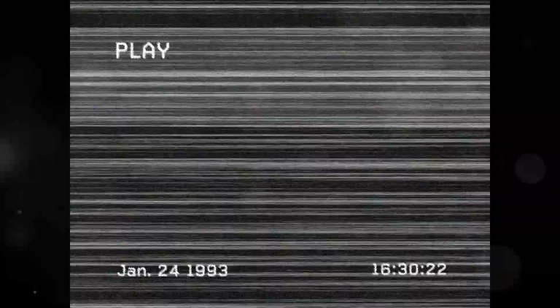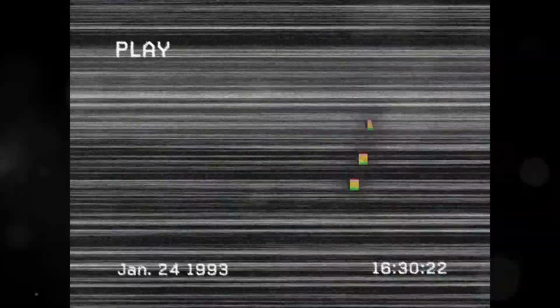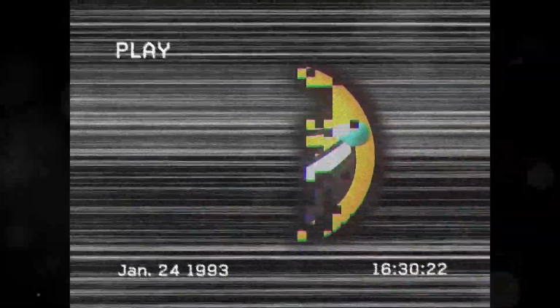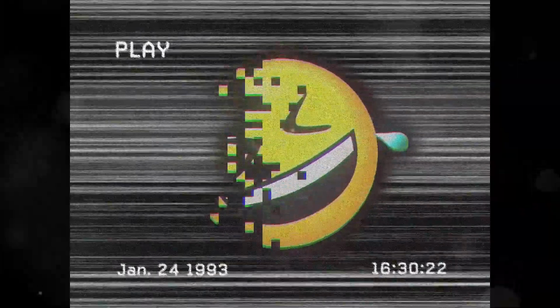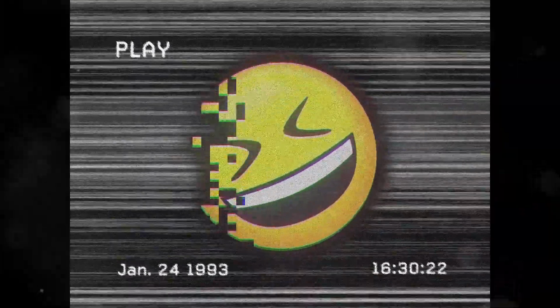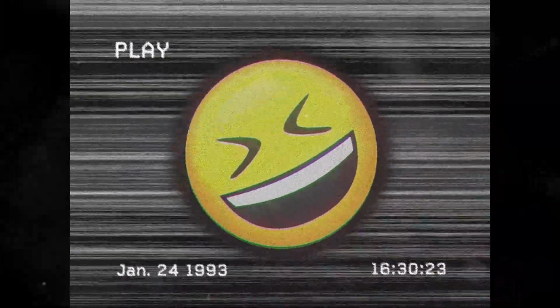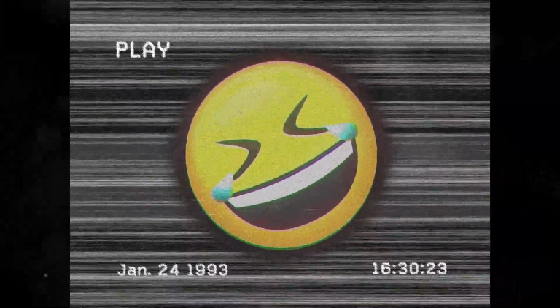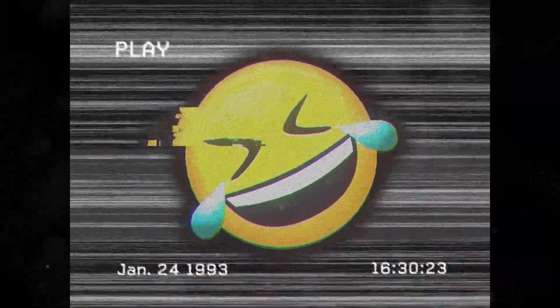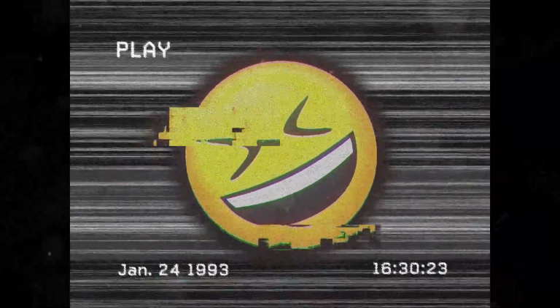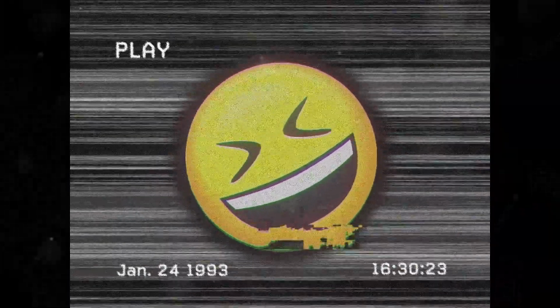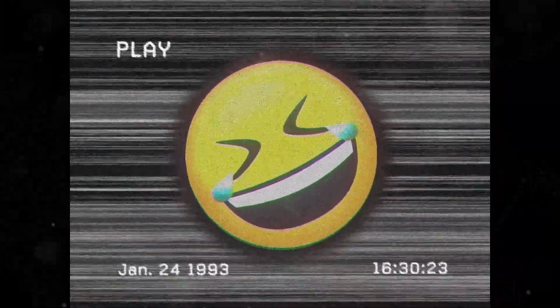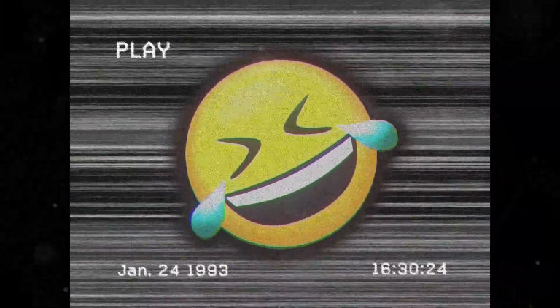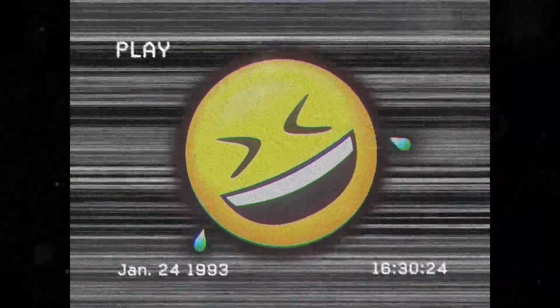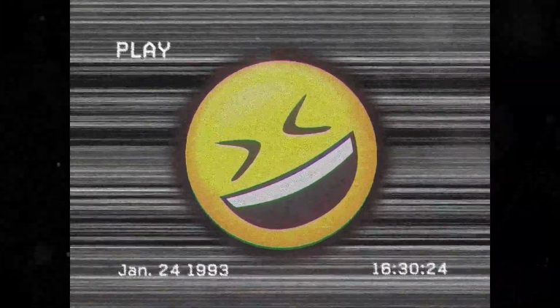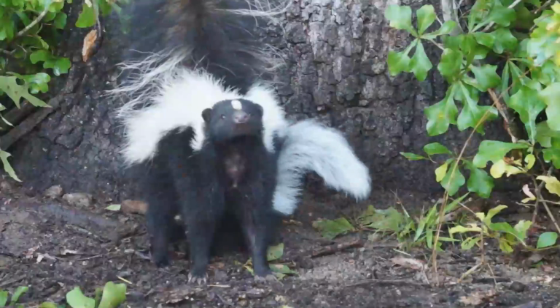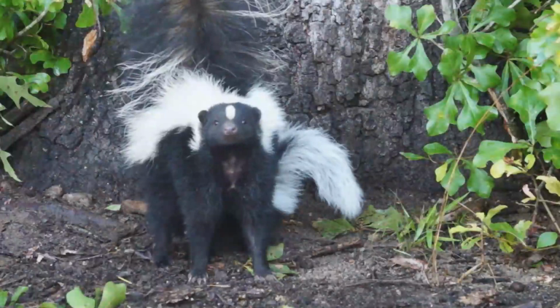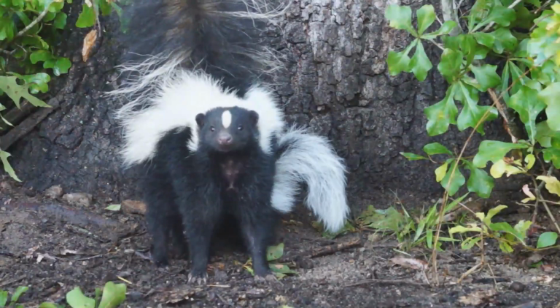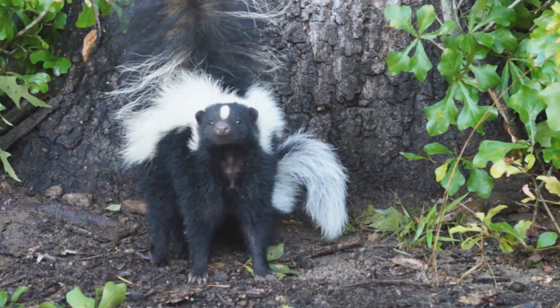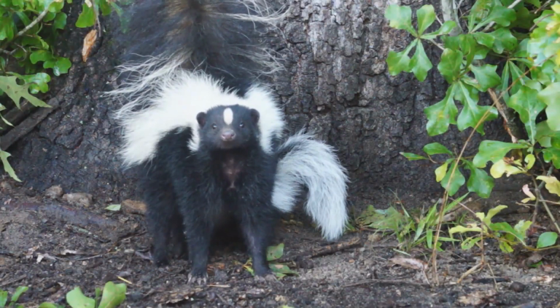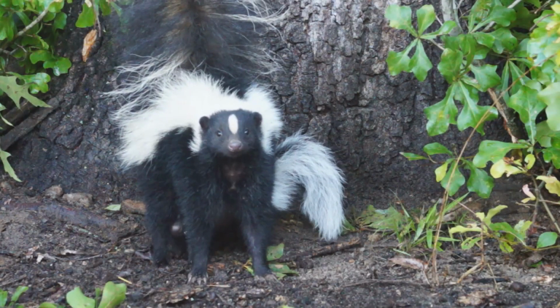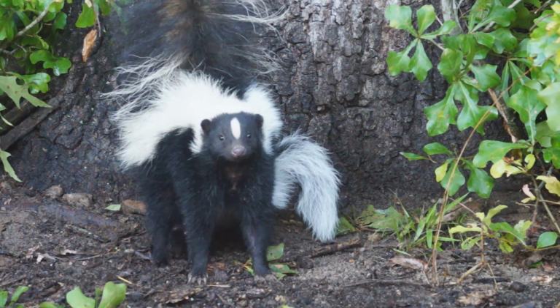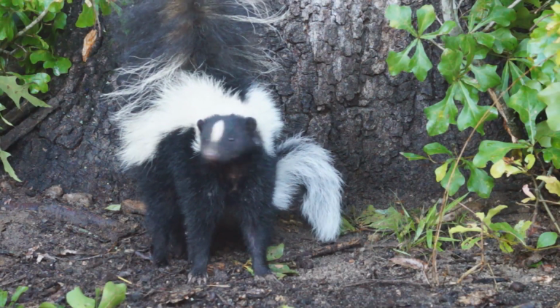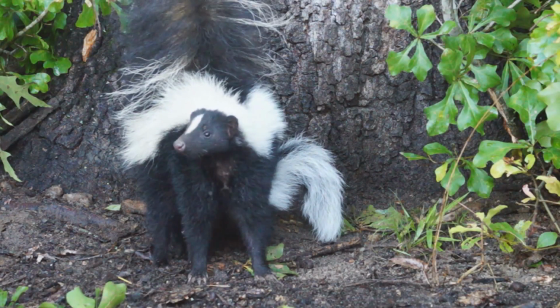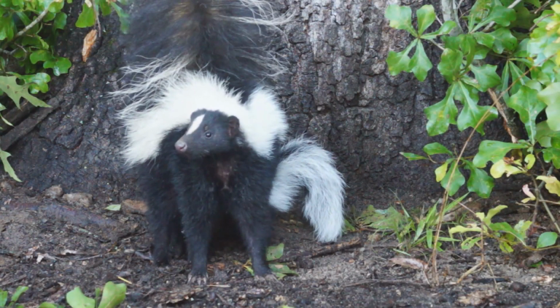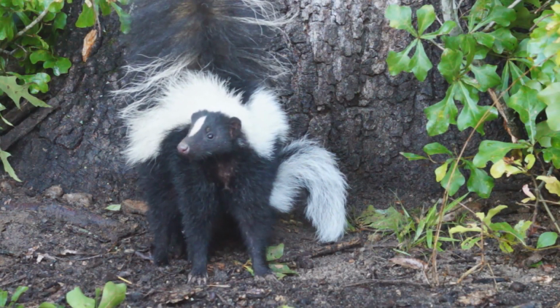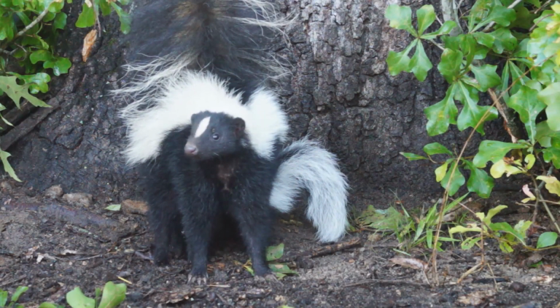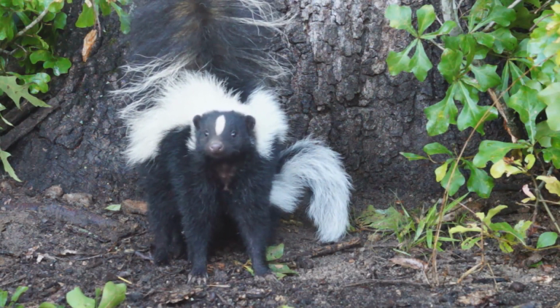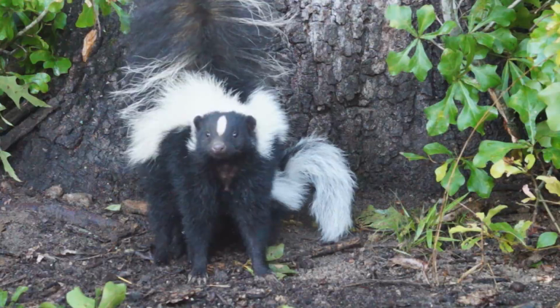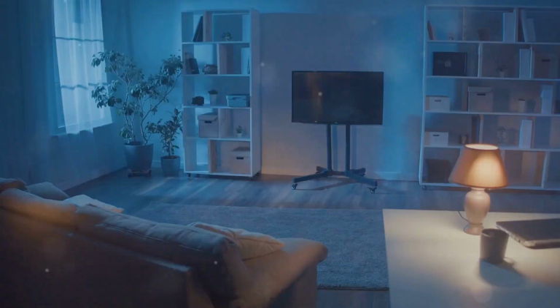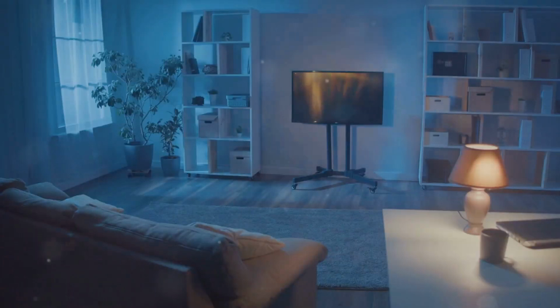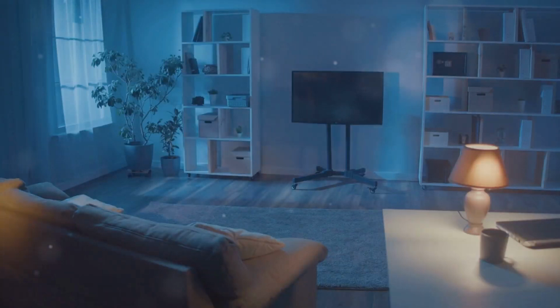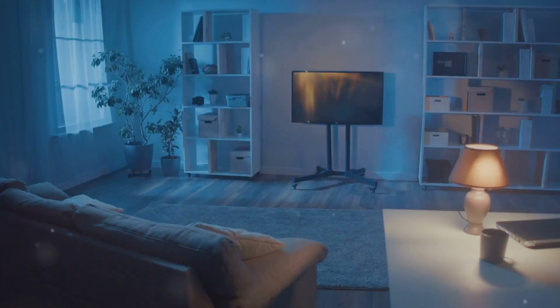Get ready to laugh your tail off, folks. Skunks are the new security guards in town. Picture this.